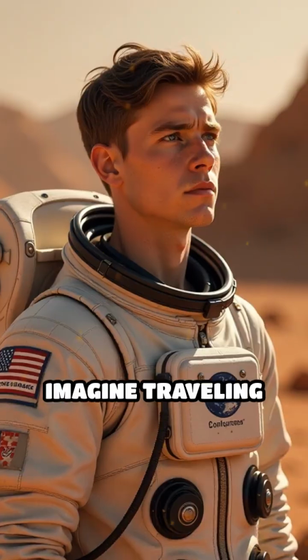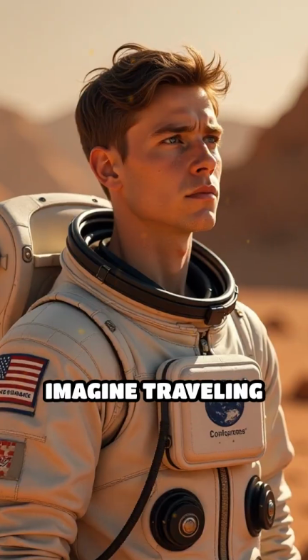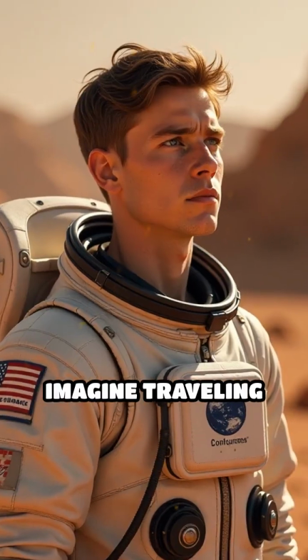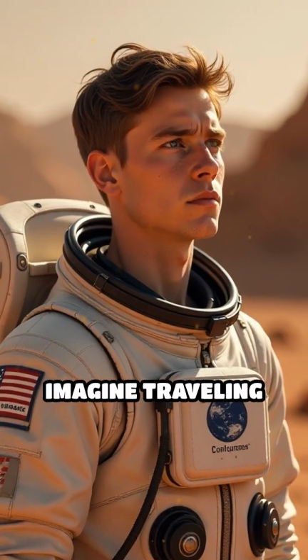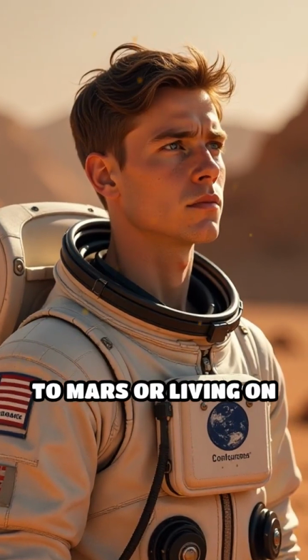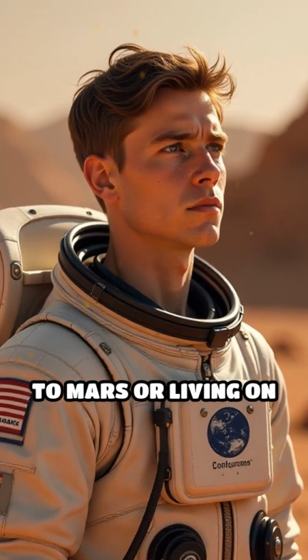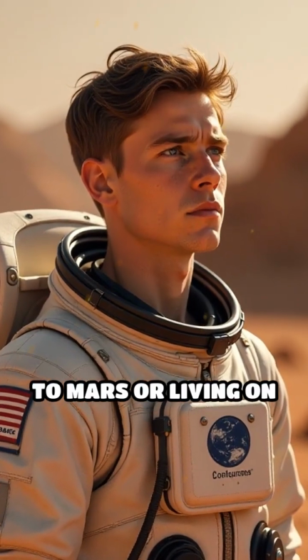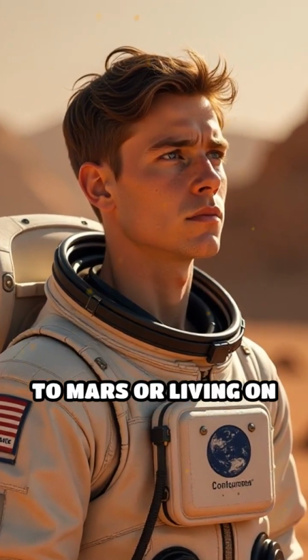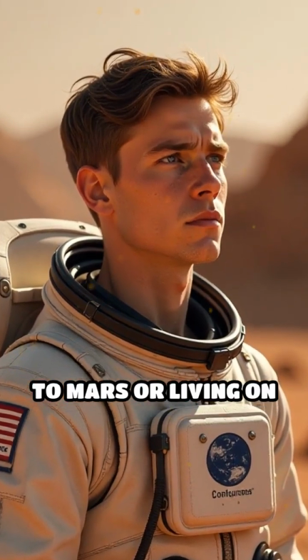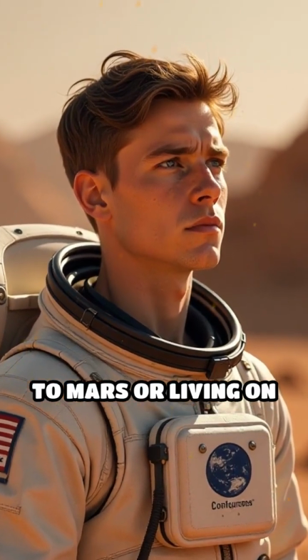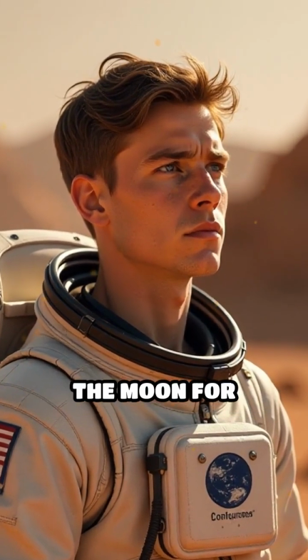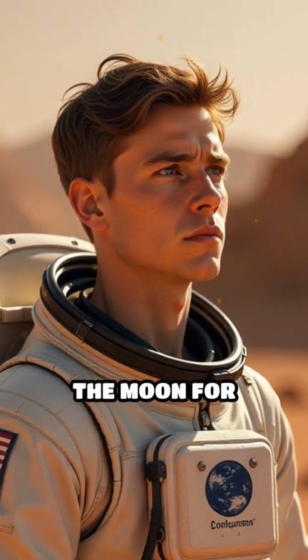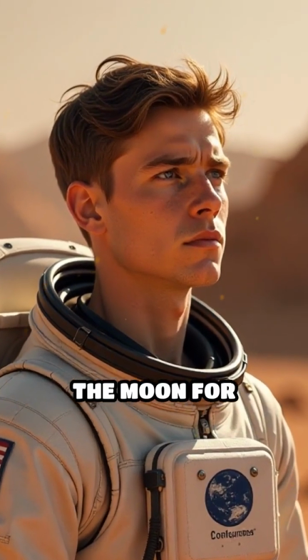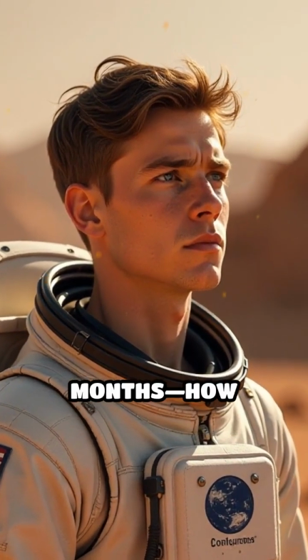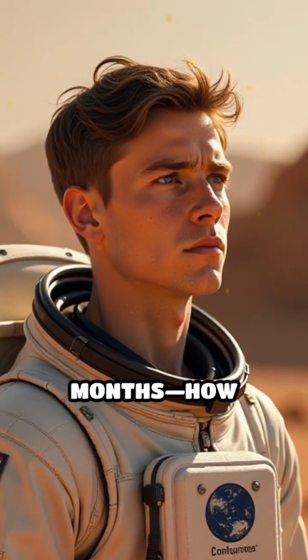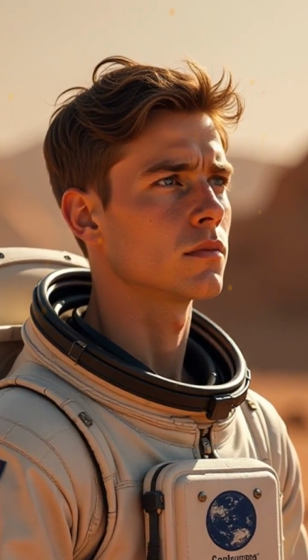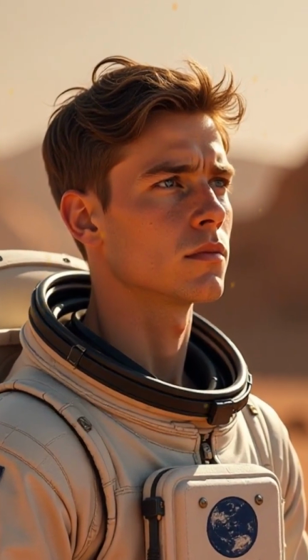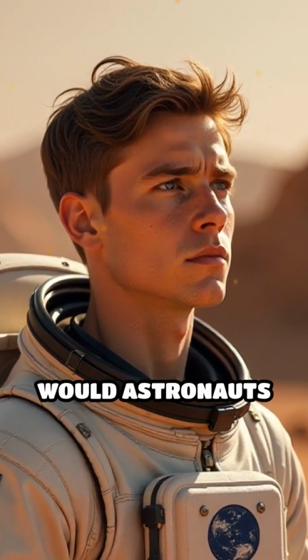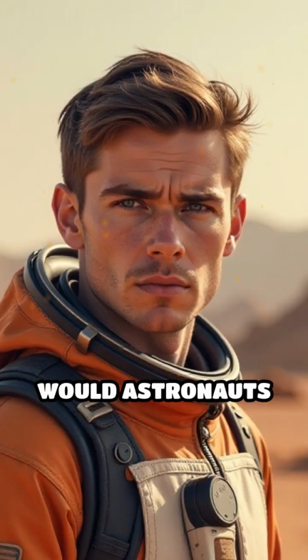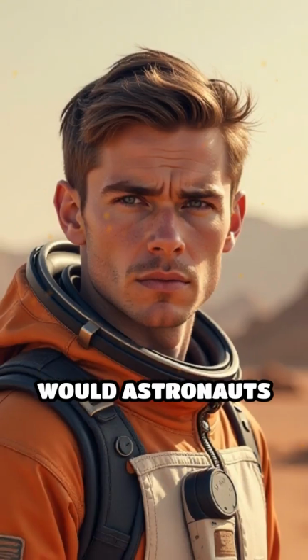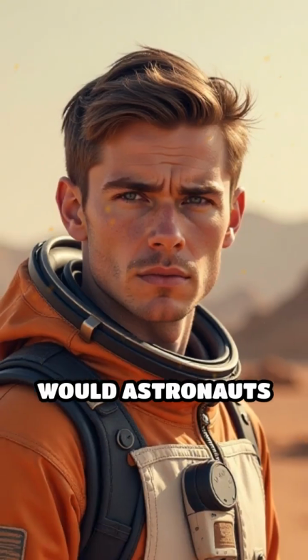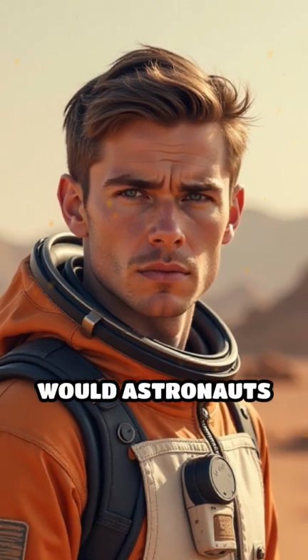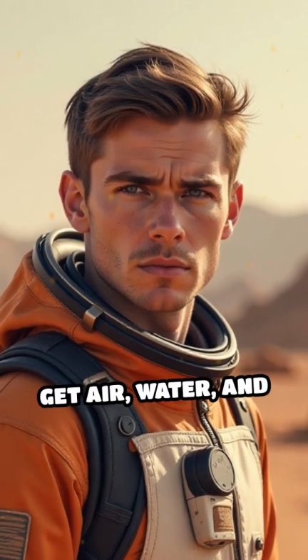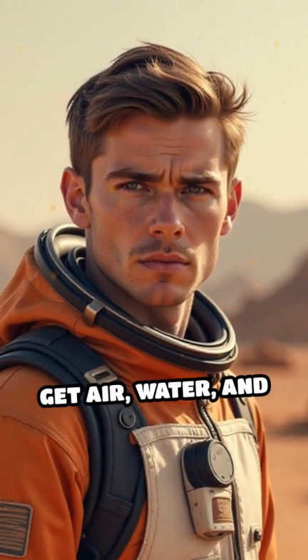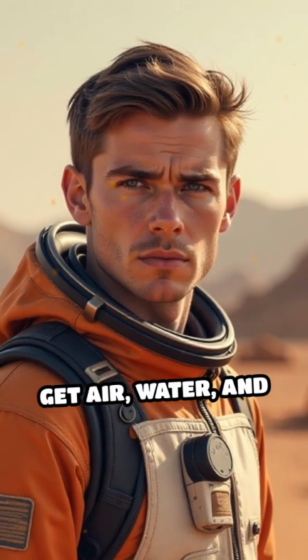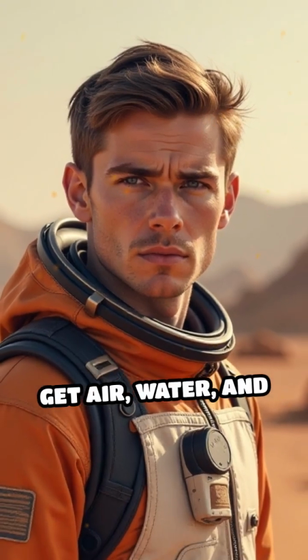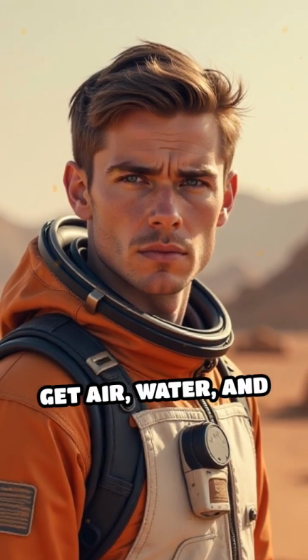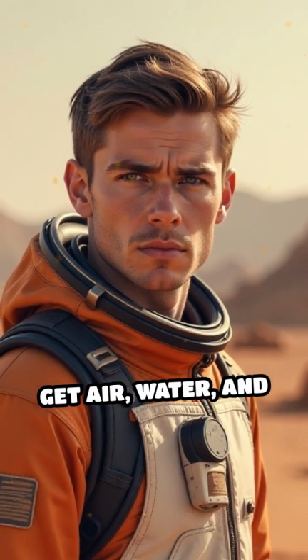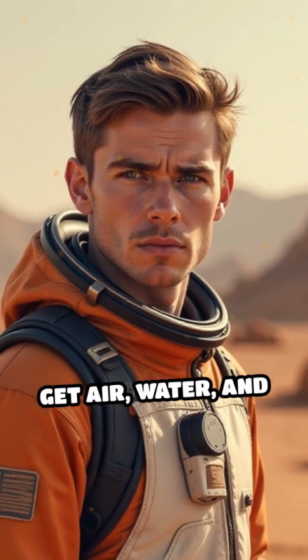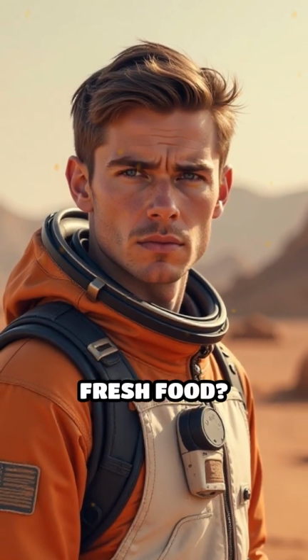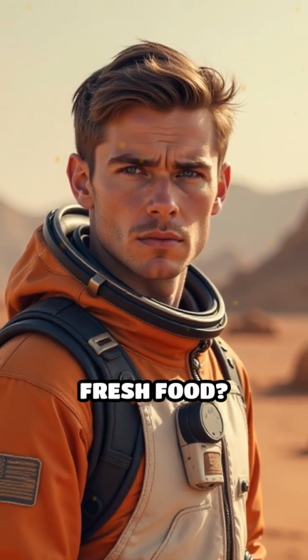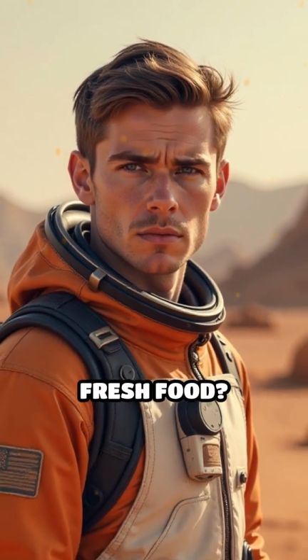Imagine traveling to Mars or living on the moon for months. How would astronauts get air, water, and fresh food?